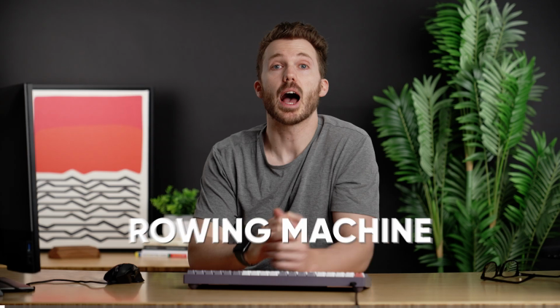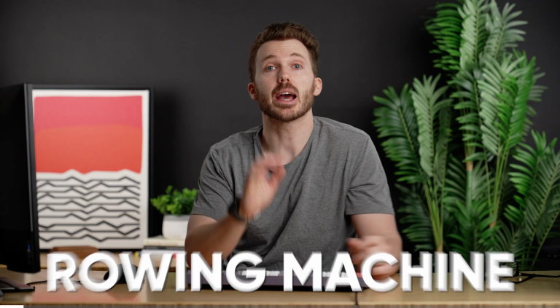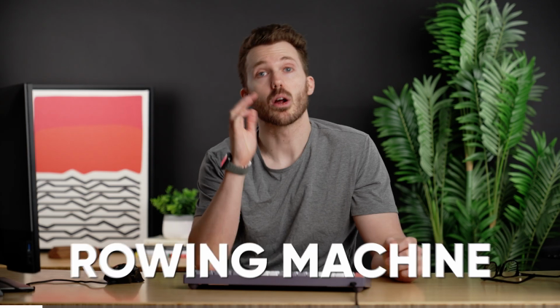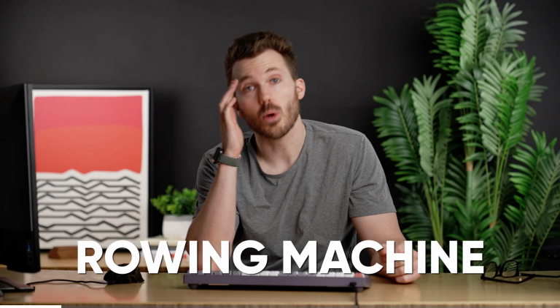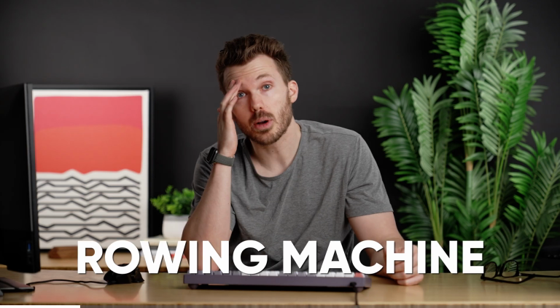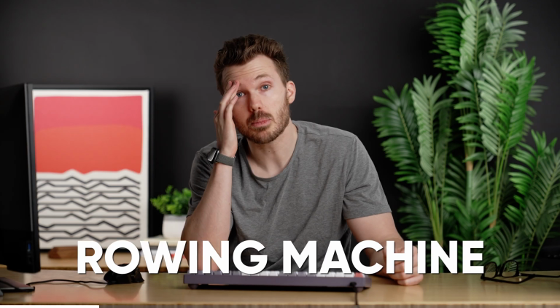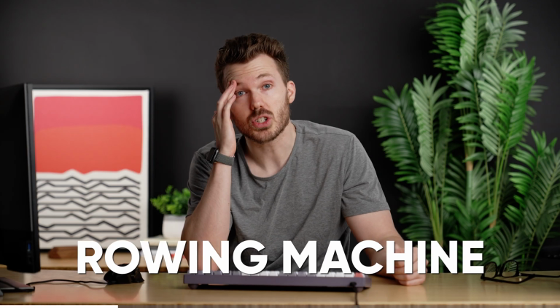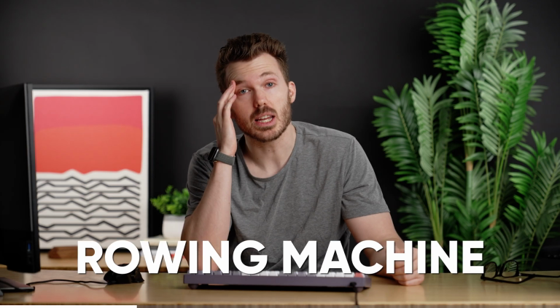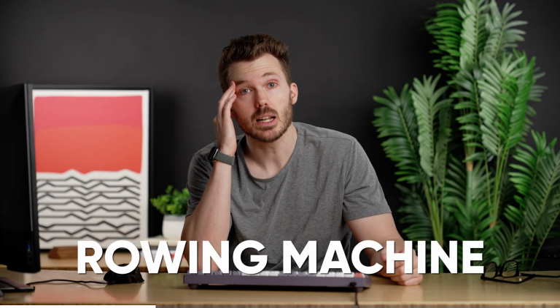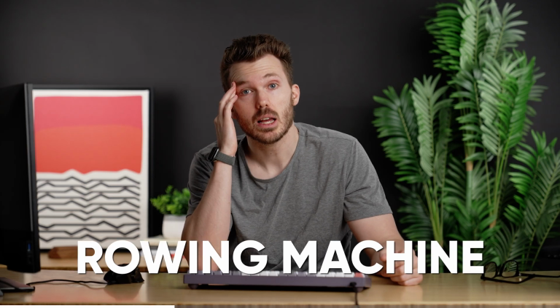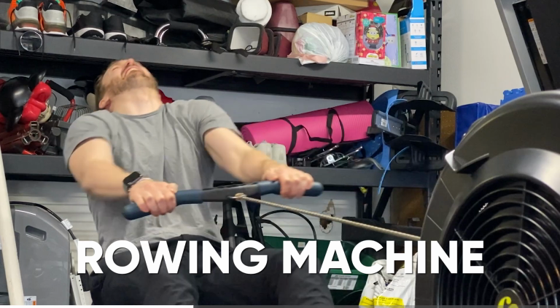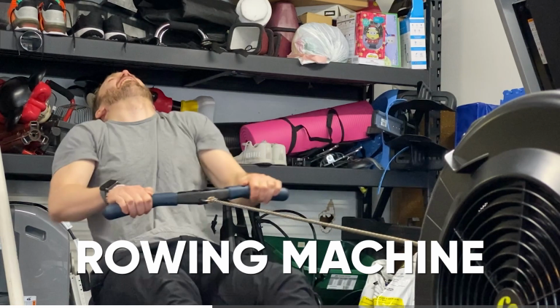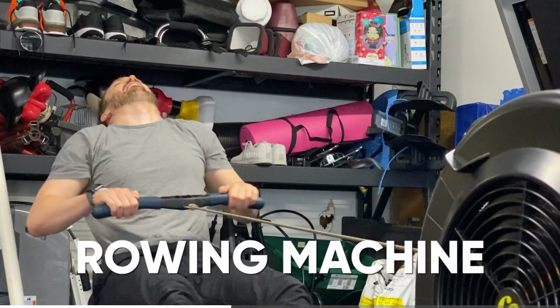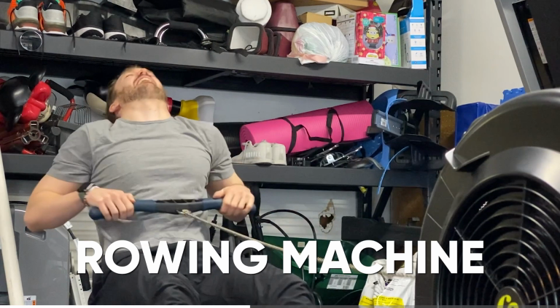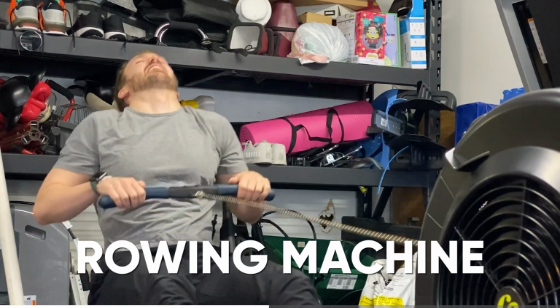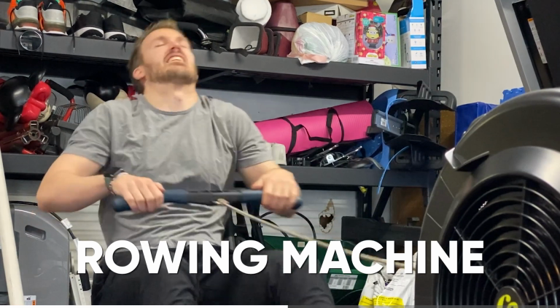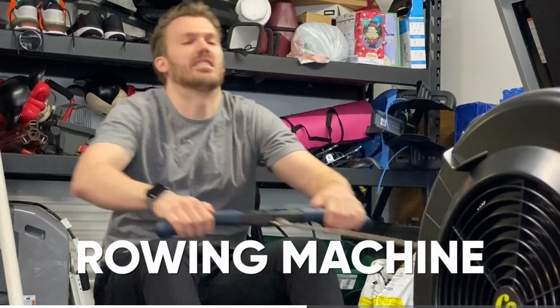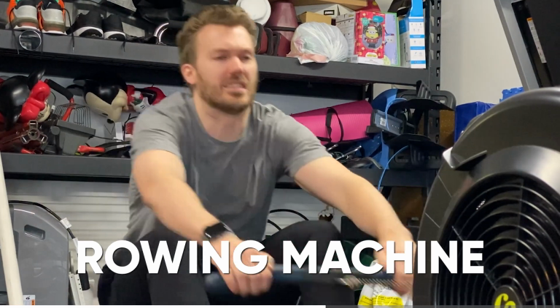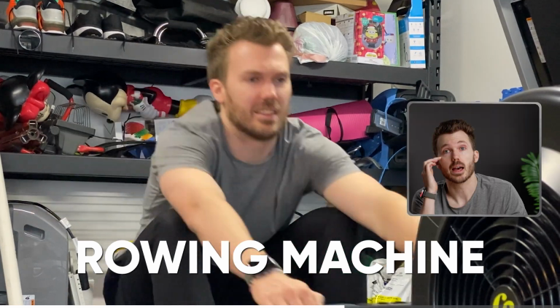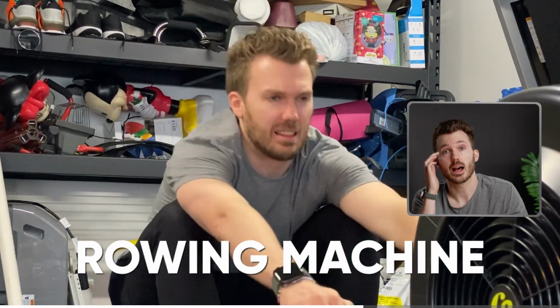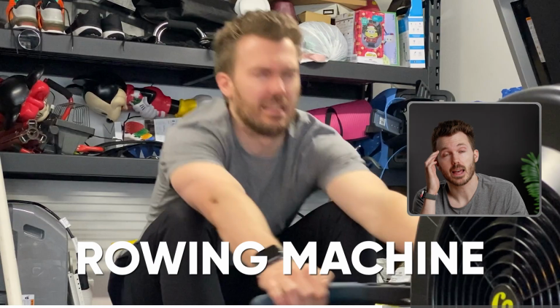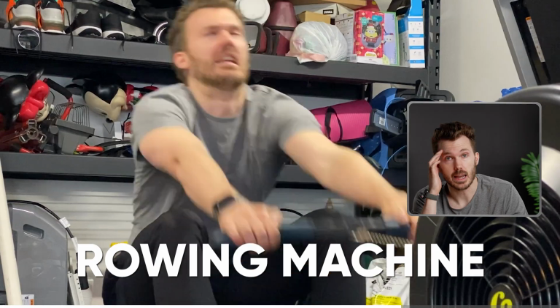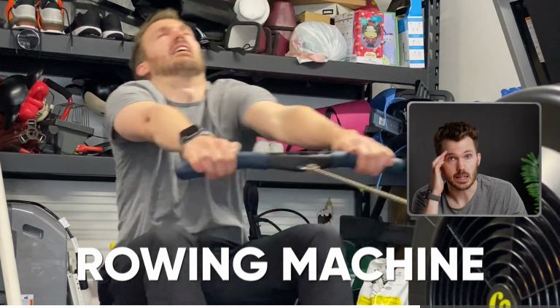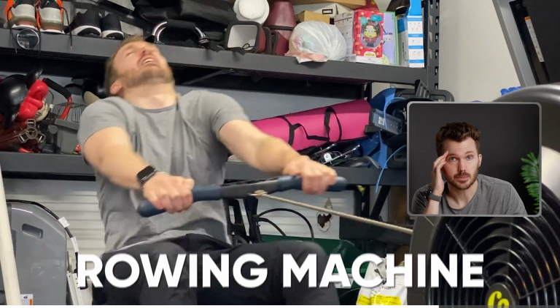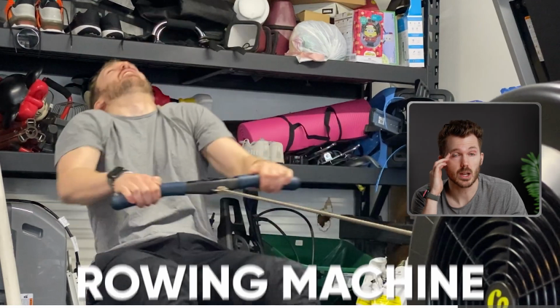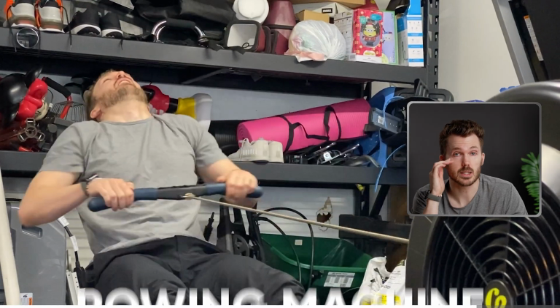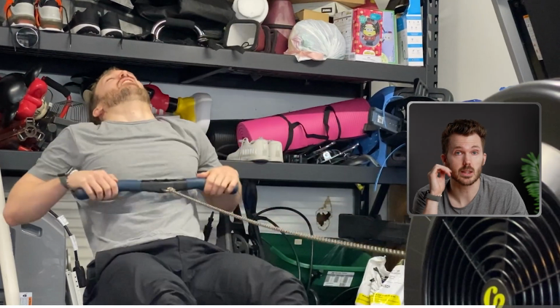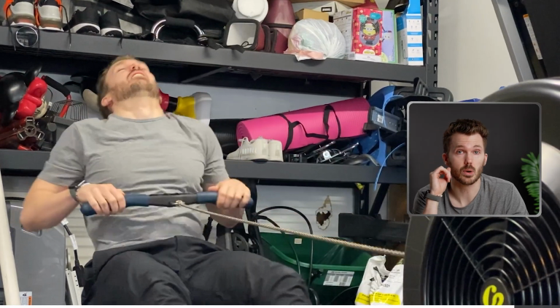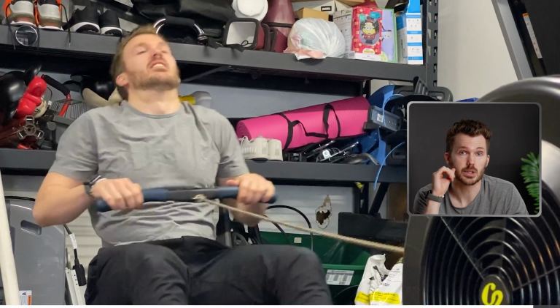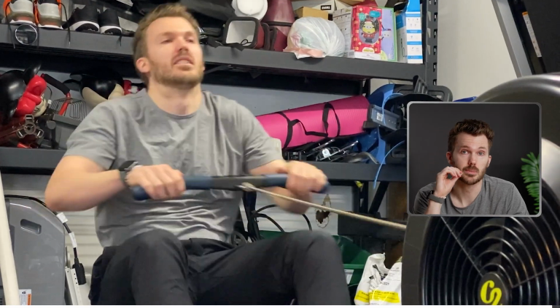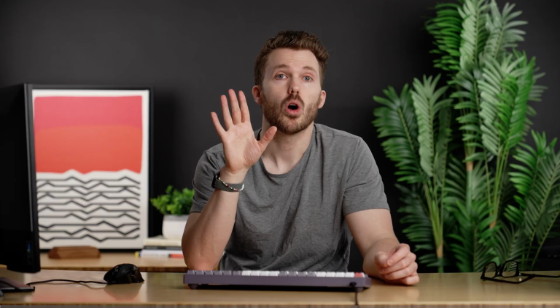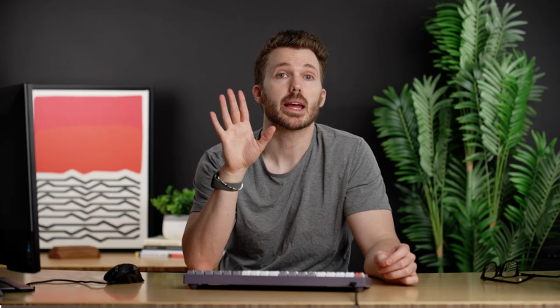I got a rowing machine. And I hate it. It's honestly the worst.